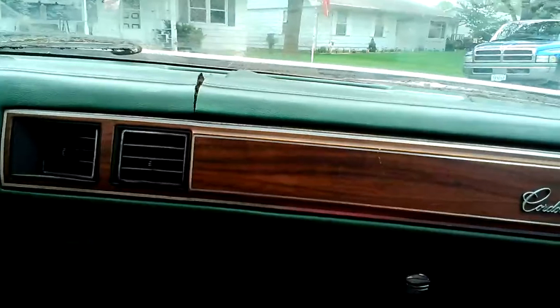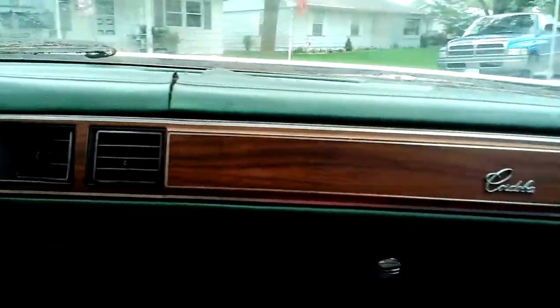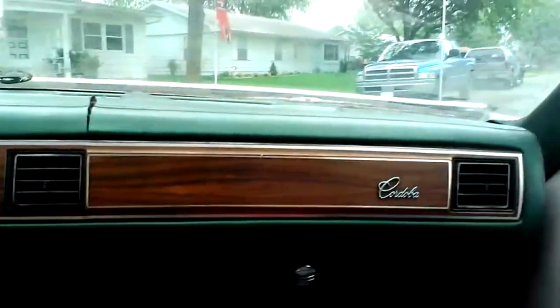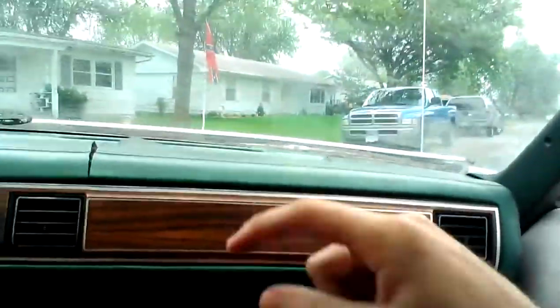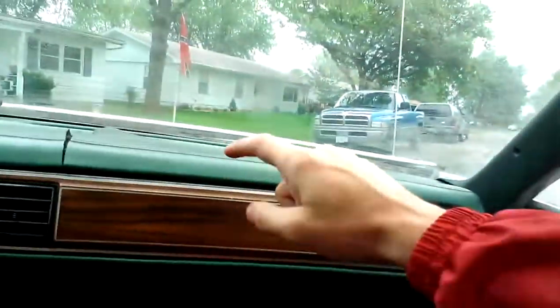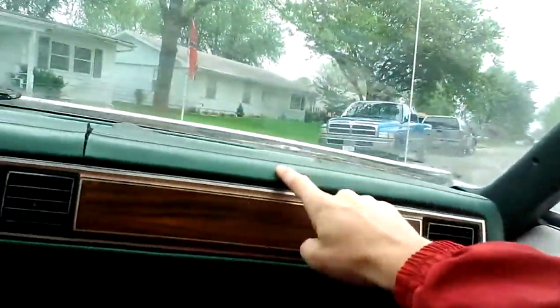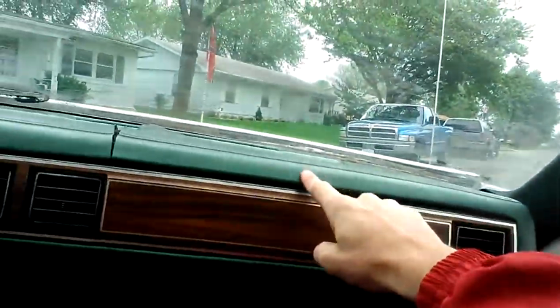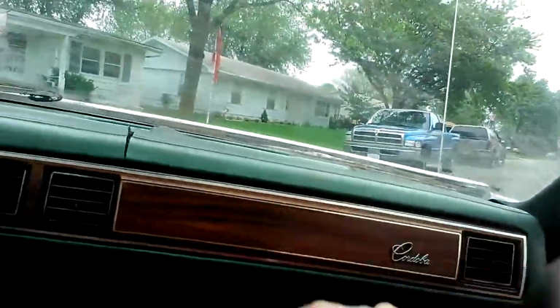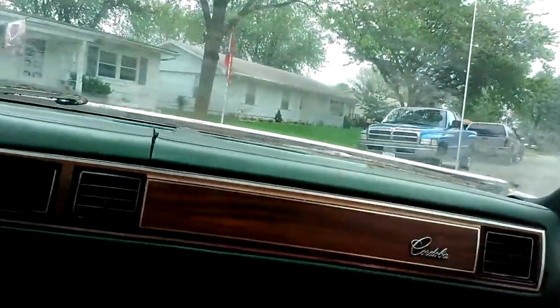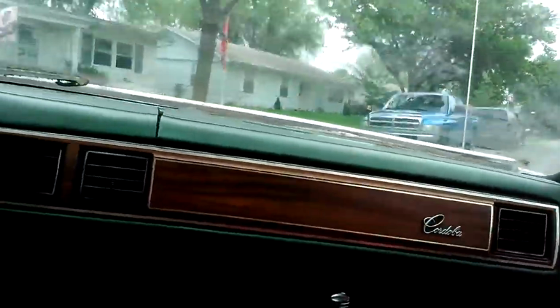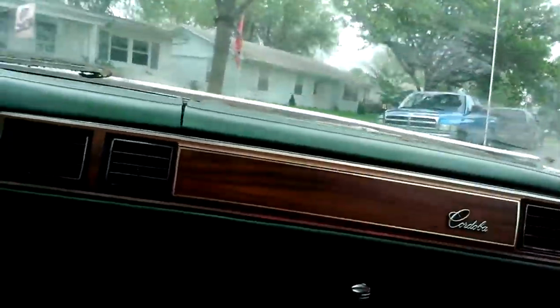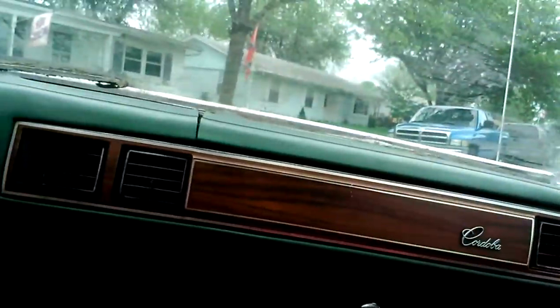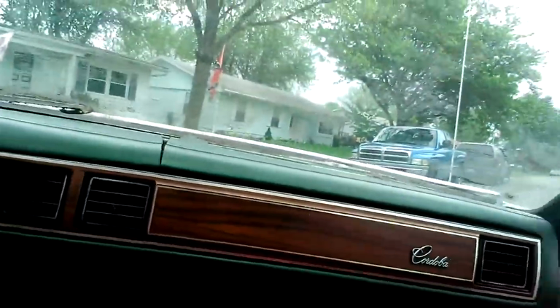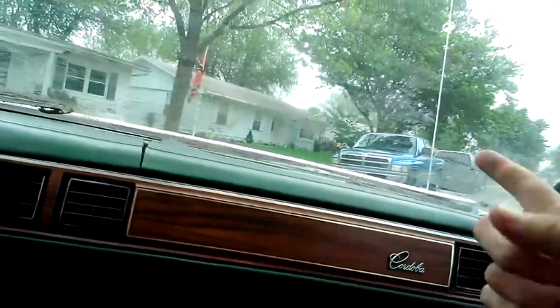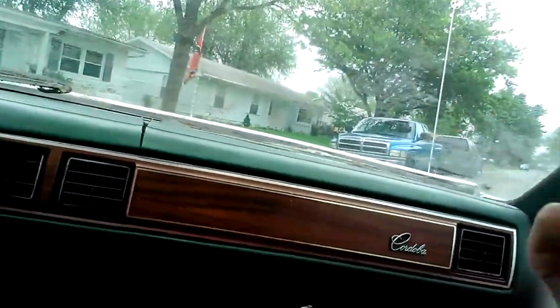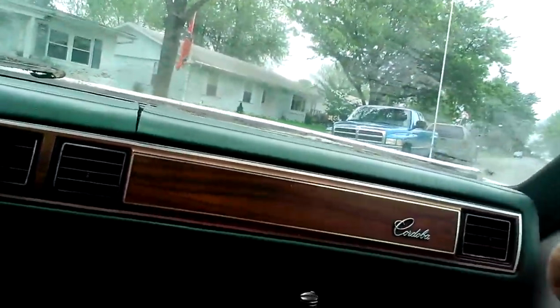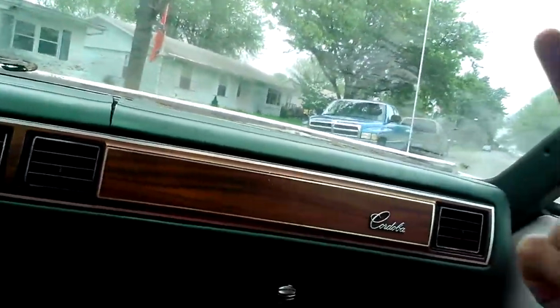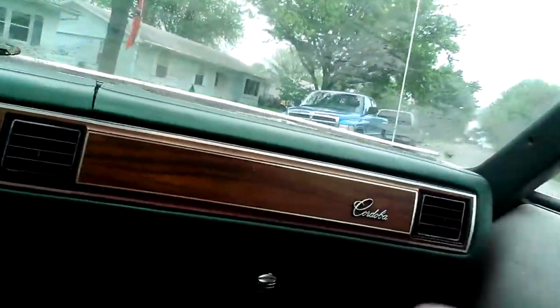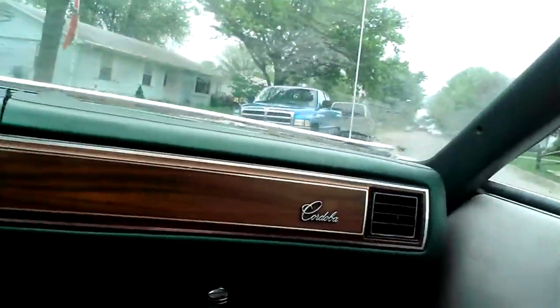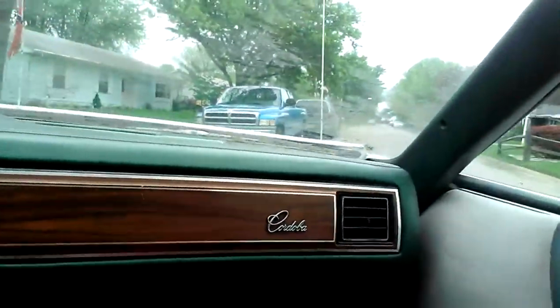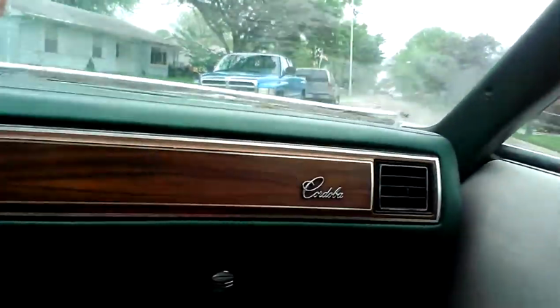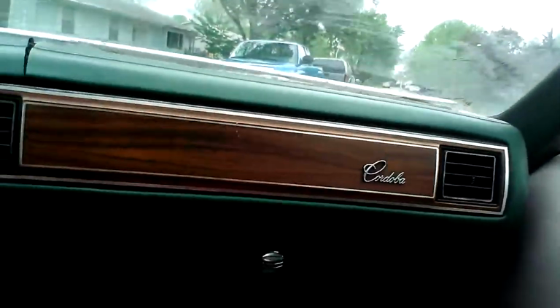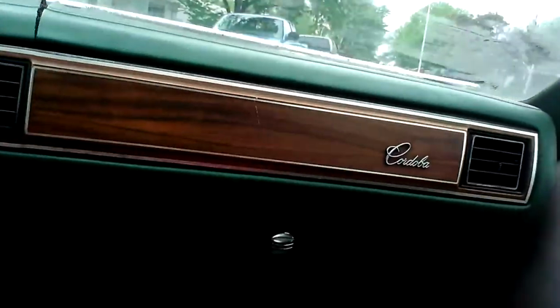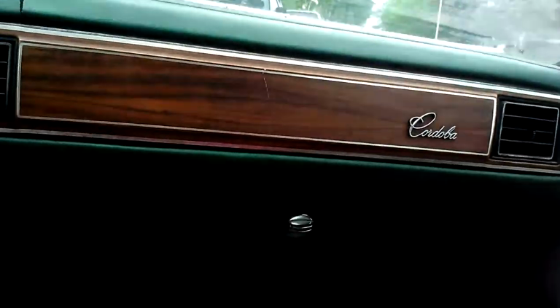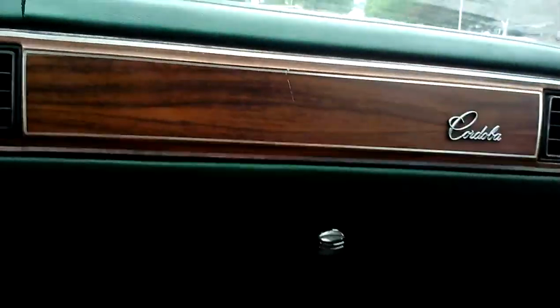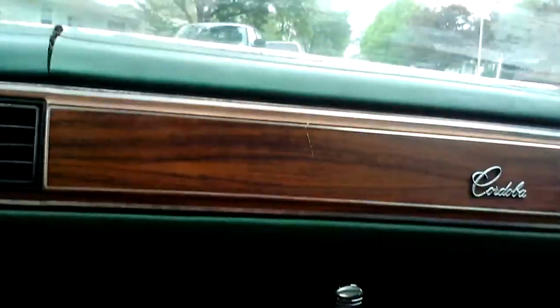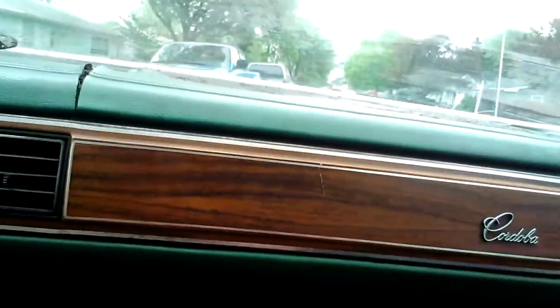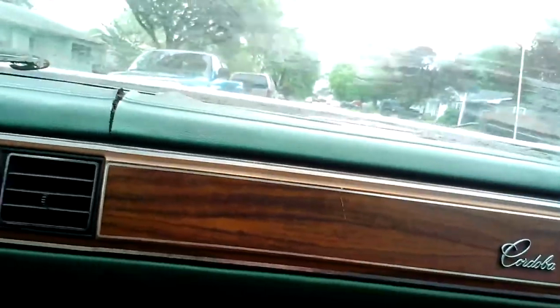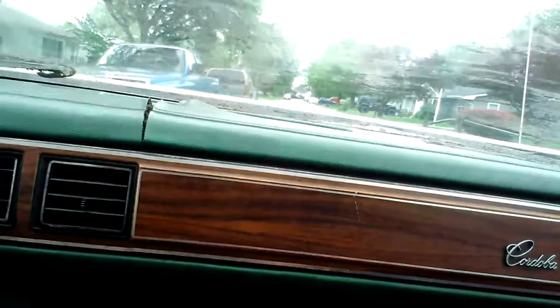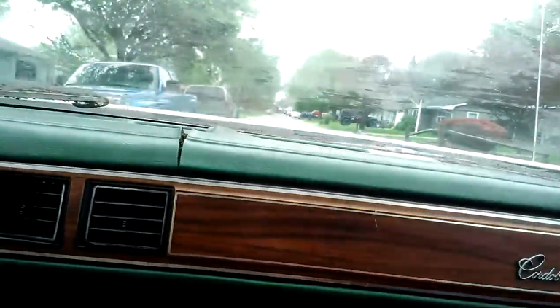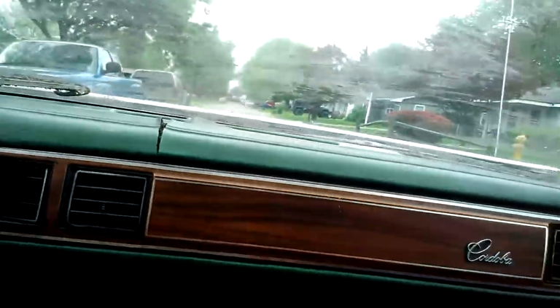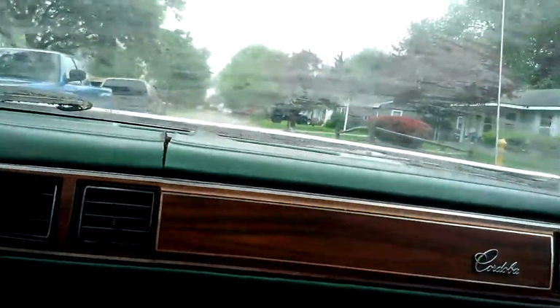Friend, we're driving a 1978 Chrysler Cordoba around the block.